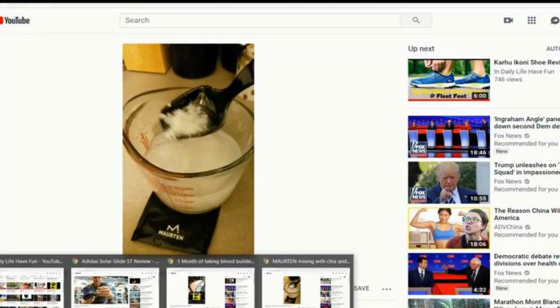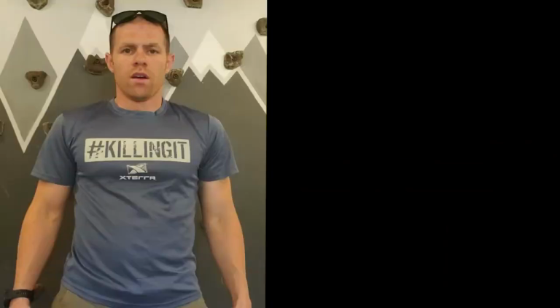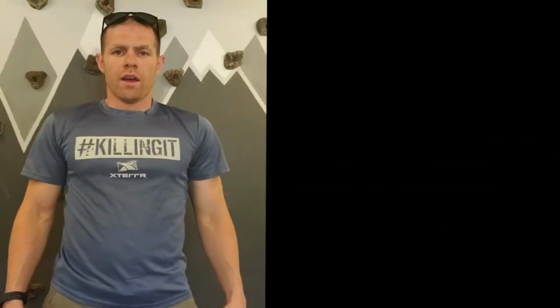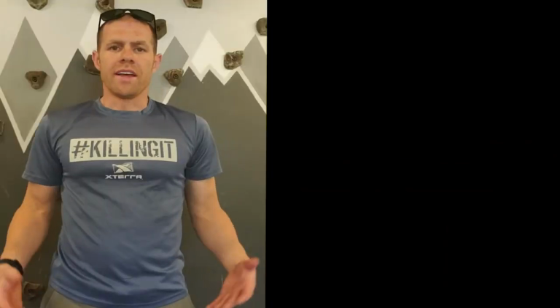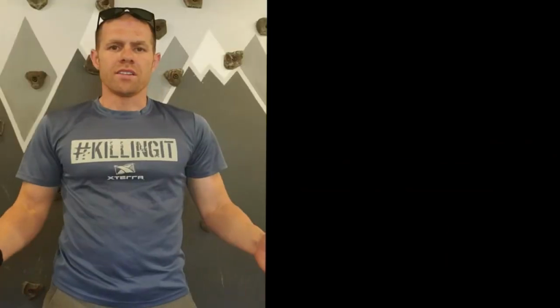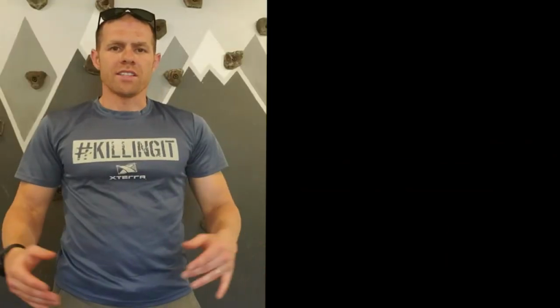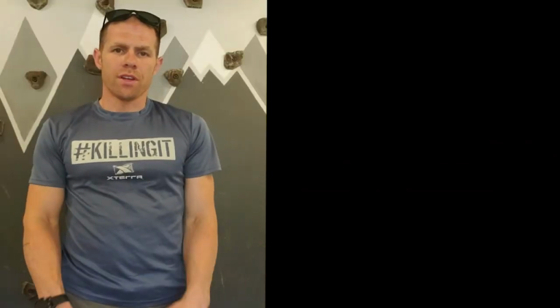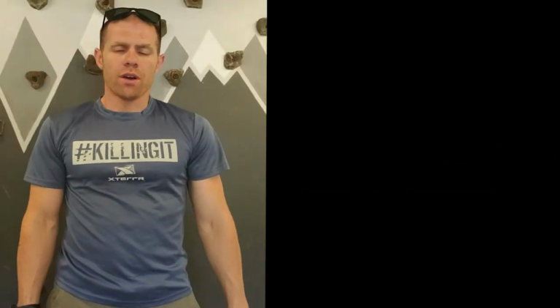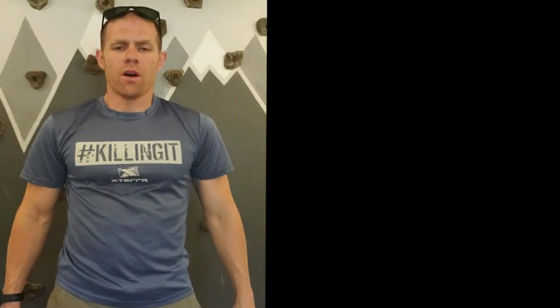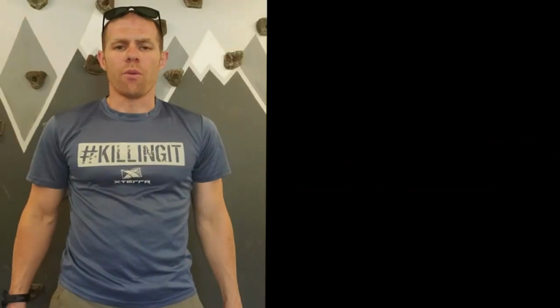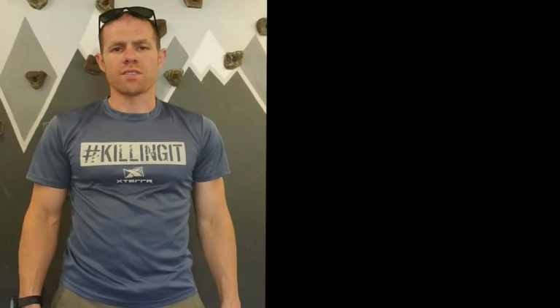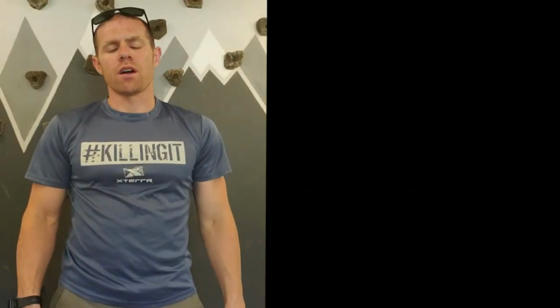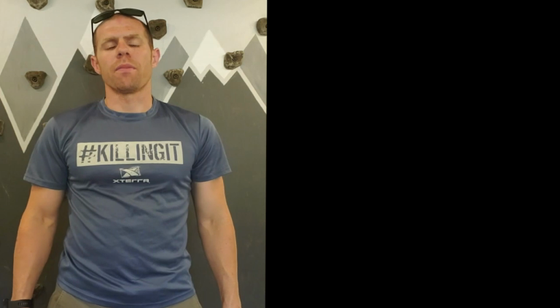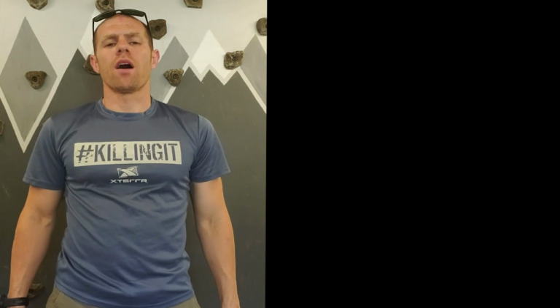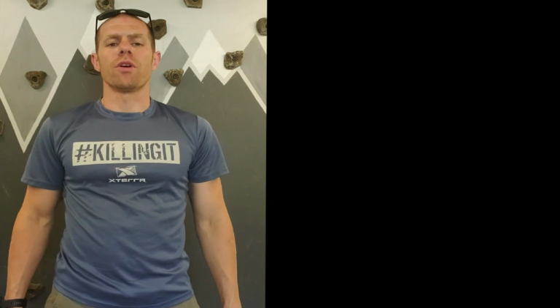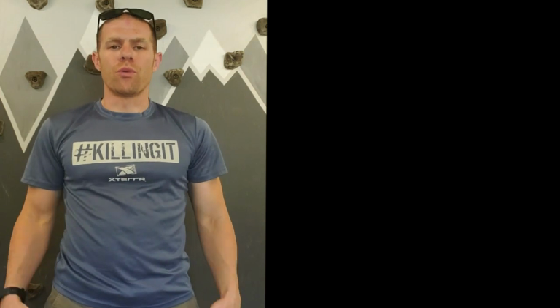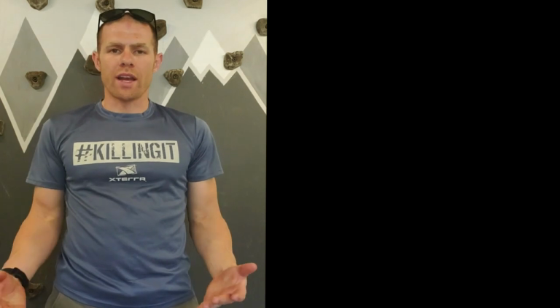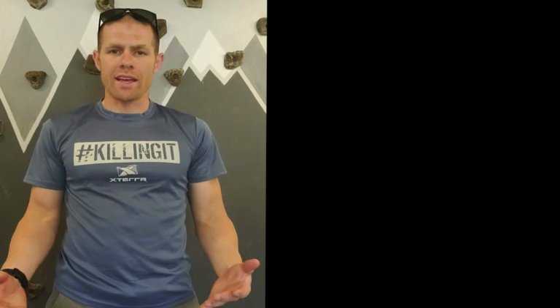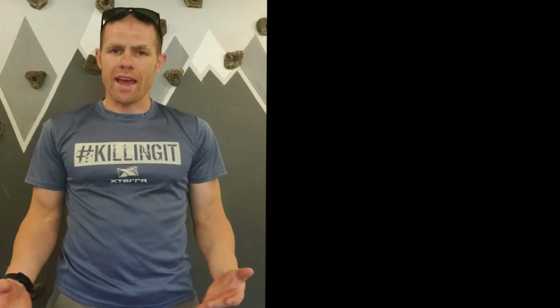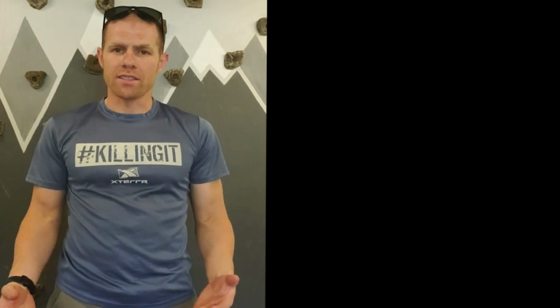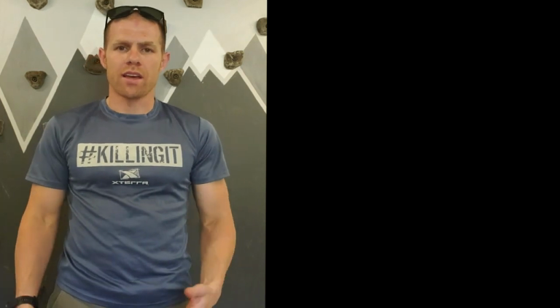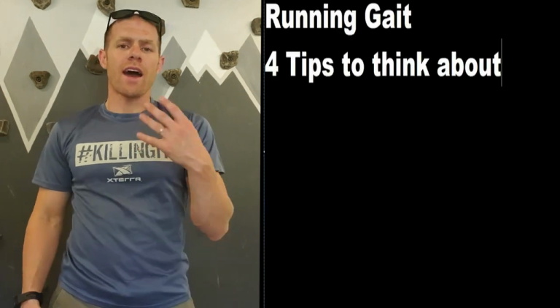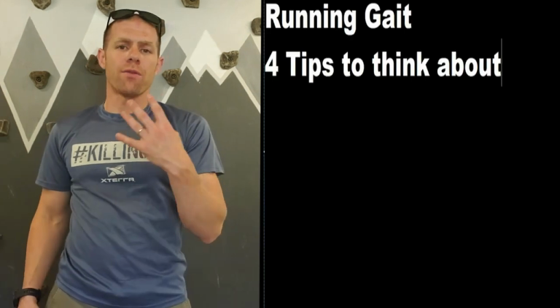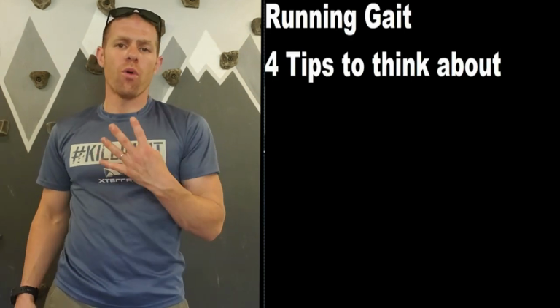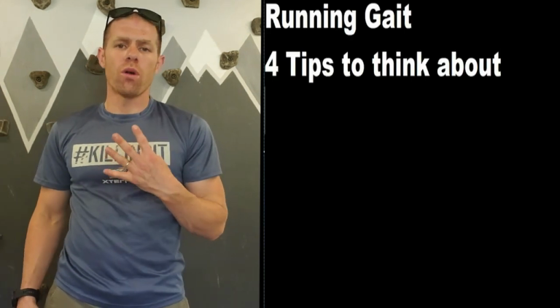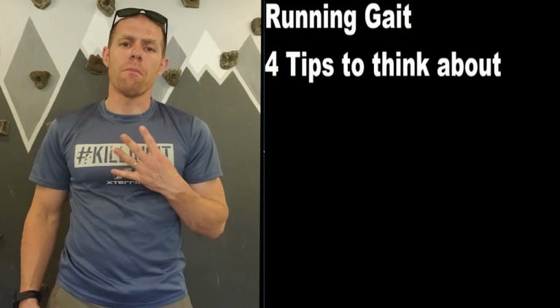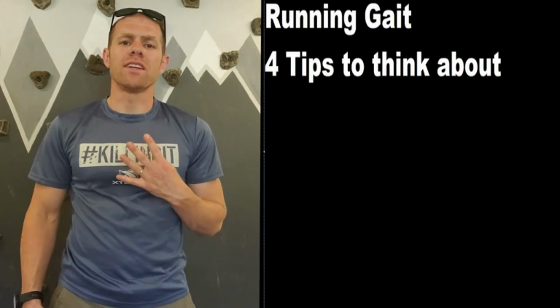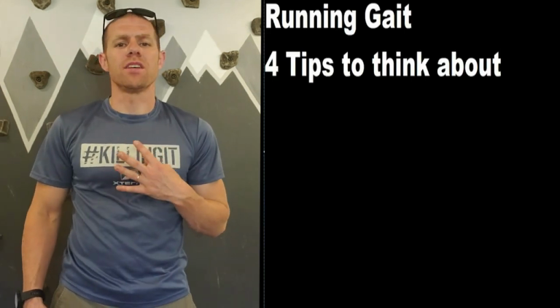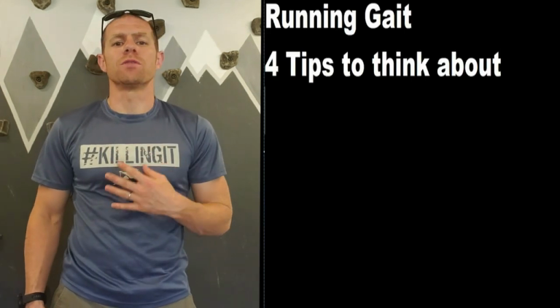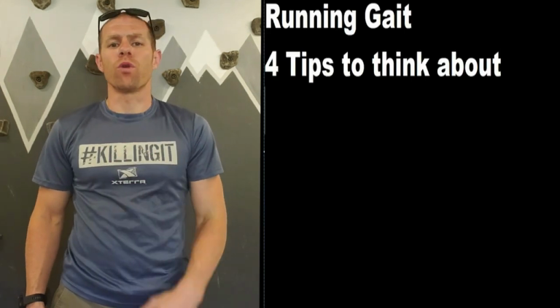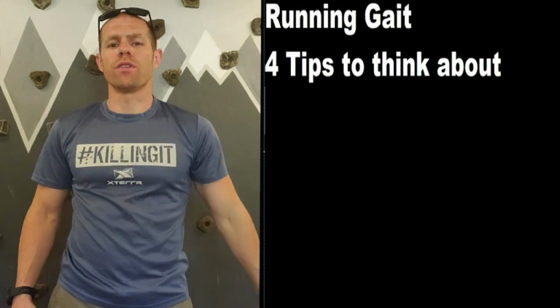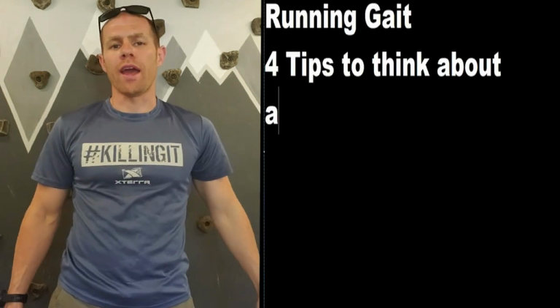In today's video, I want to talk about running gait. I've got four main tips for you today.